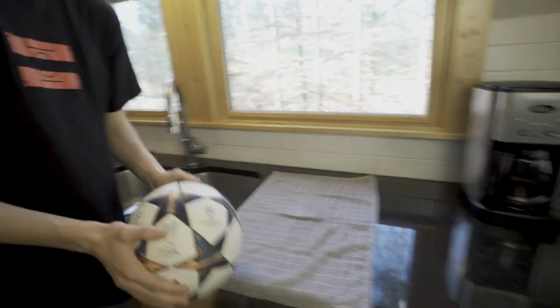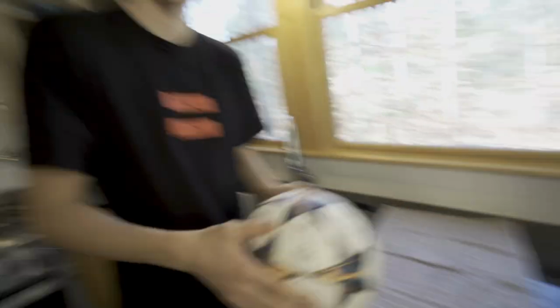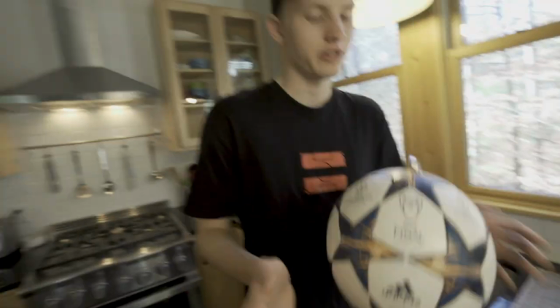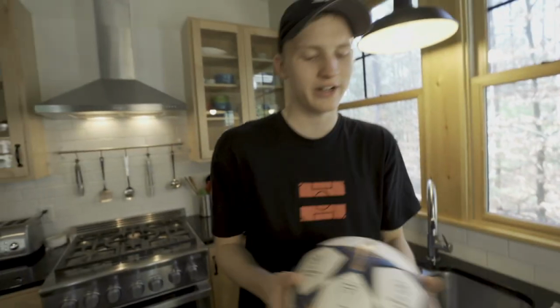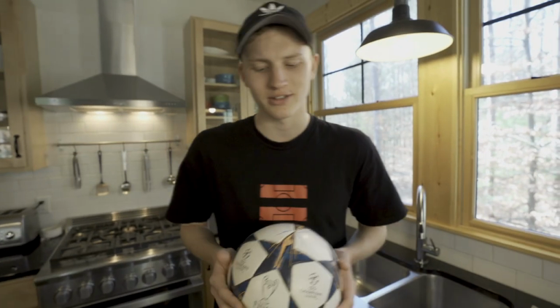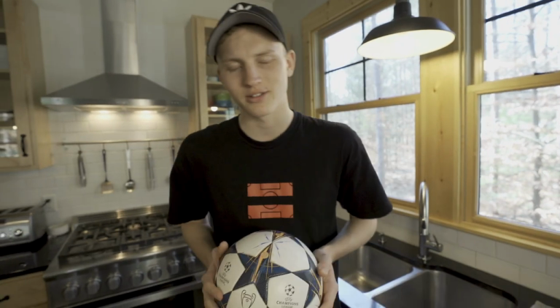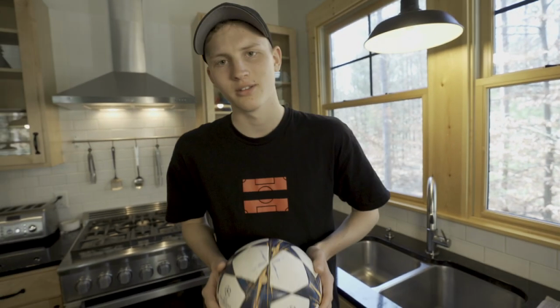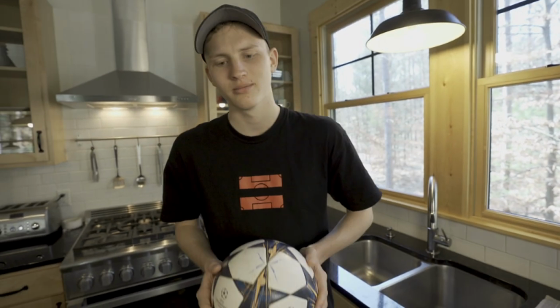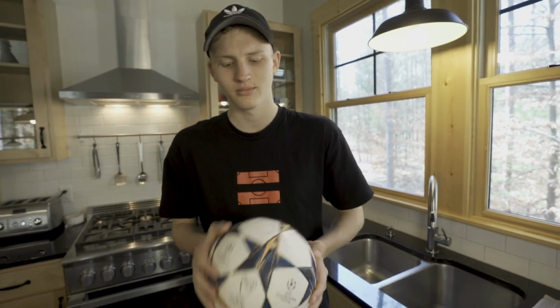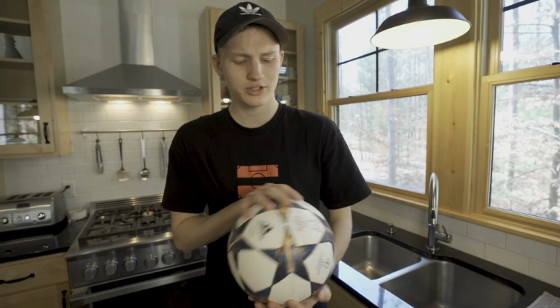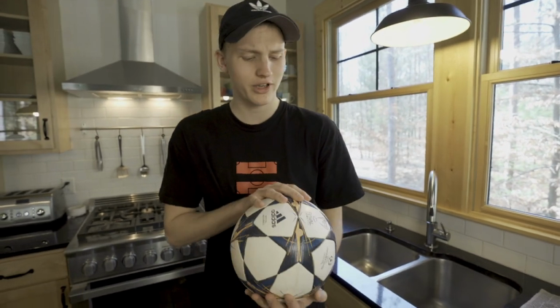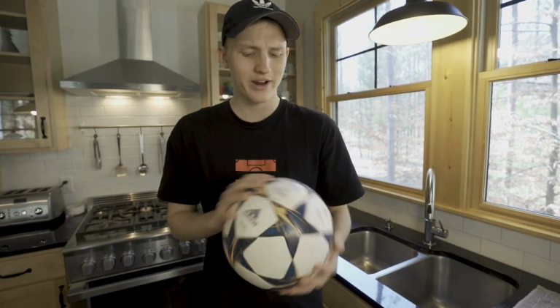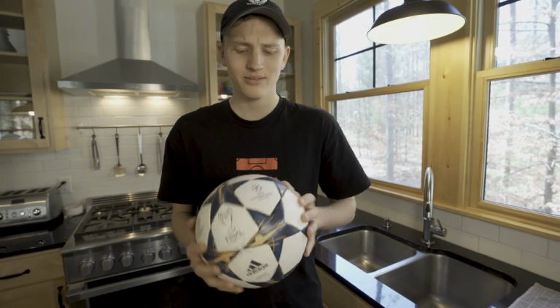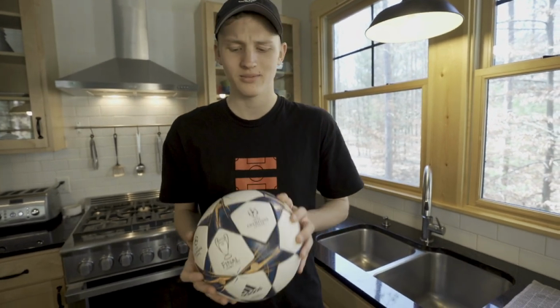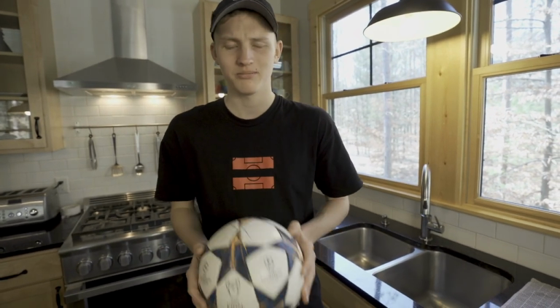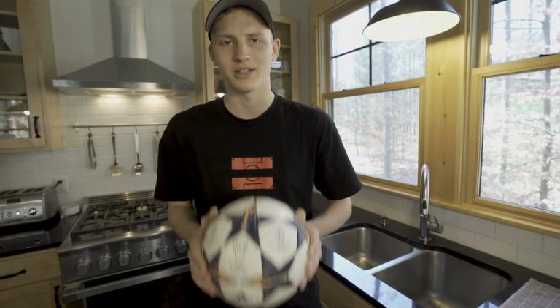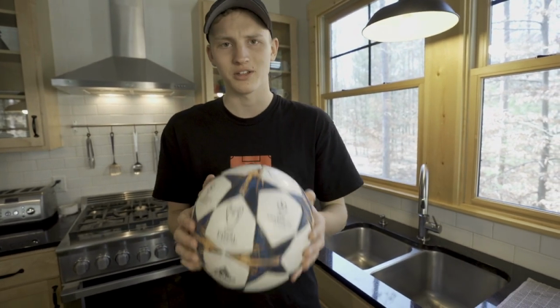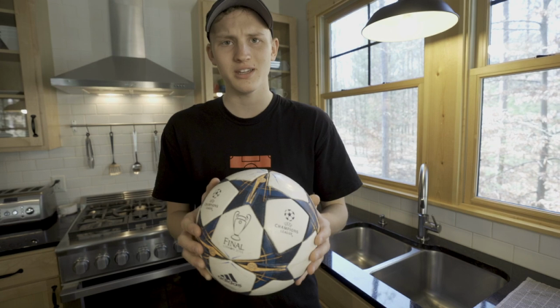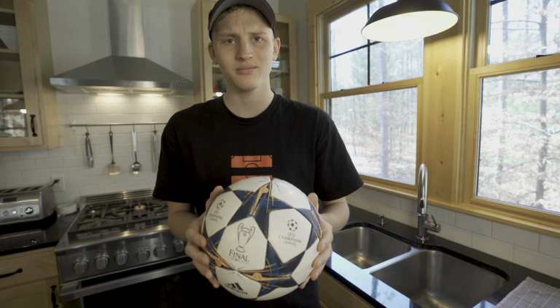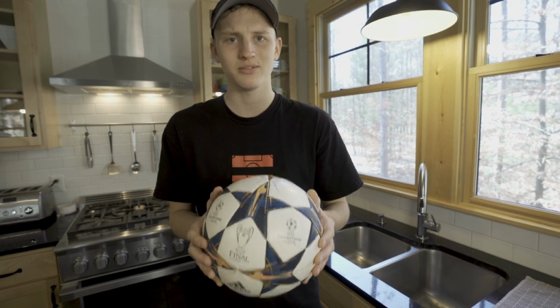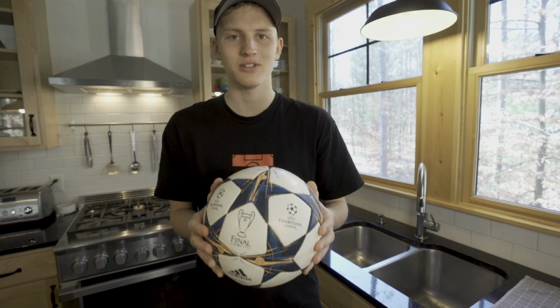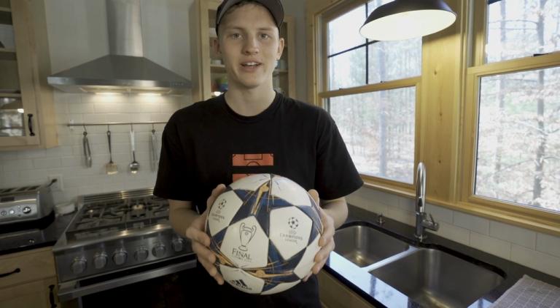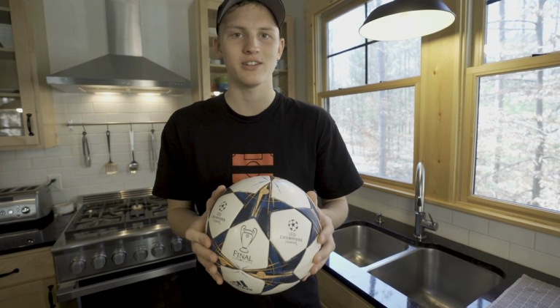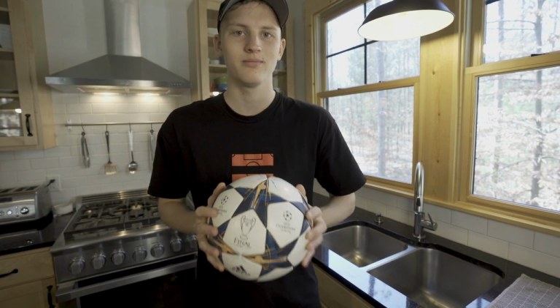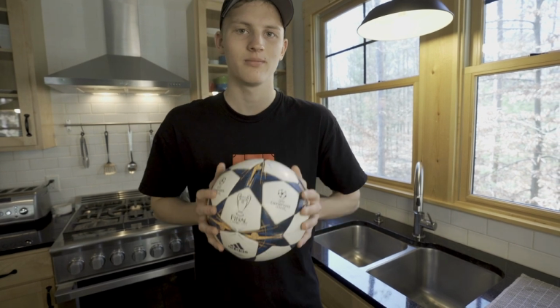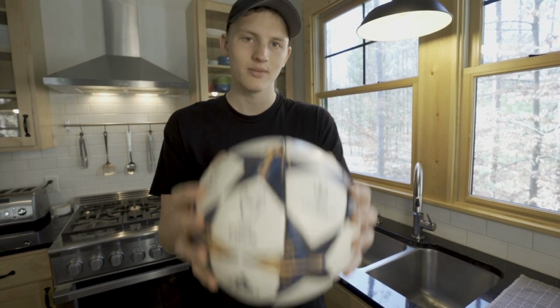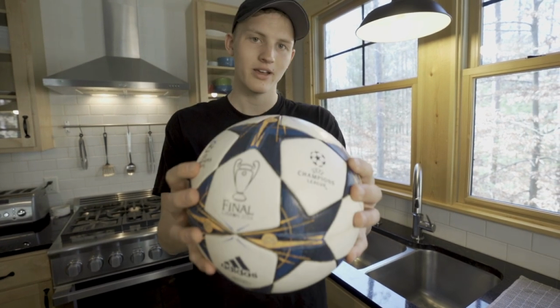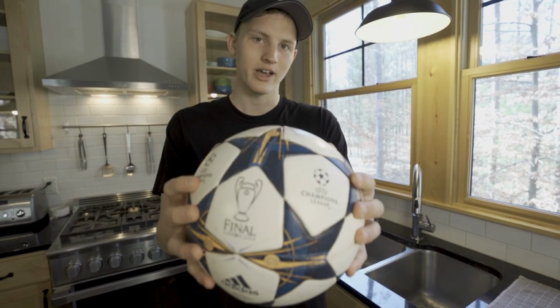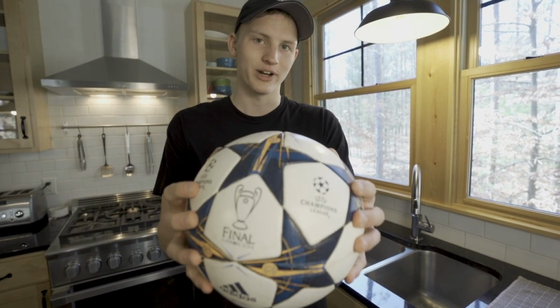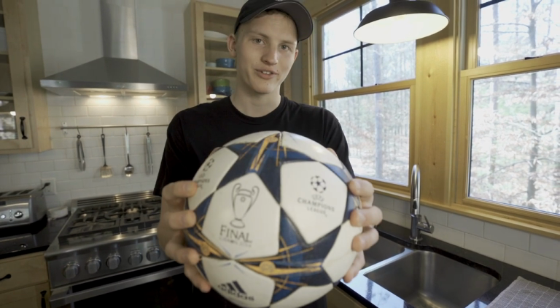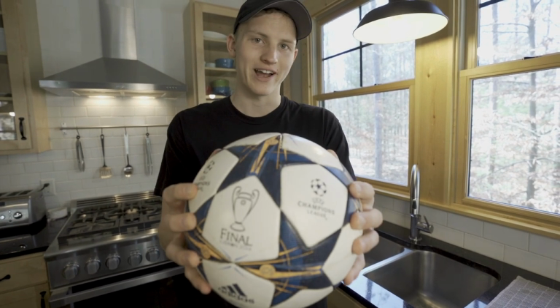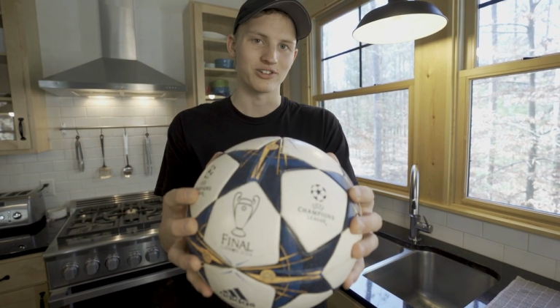So there it is. Looks good, right? It's clean, disinfected, and ready for action.